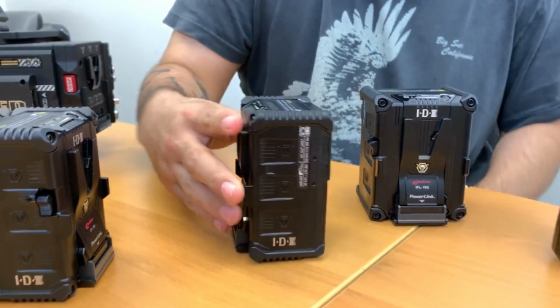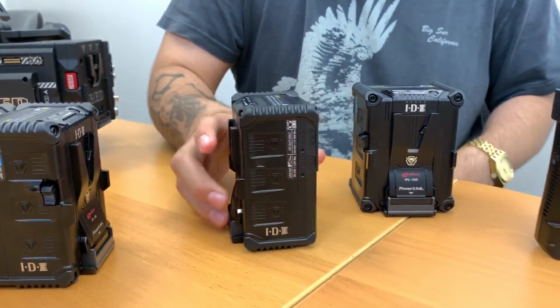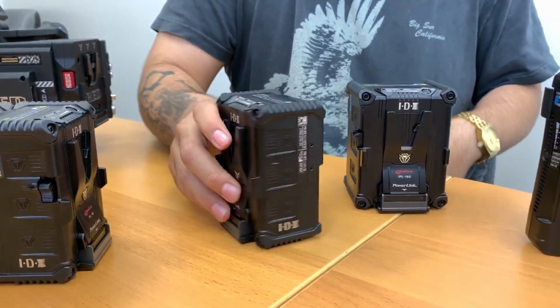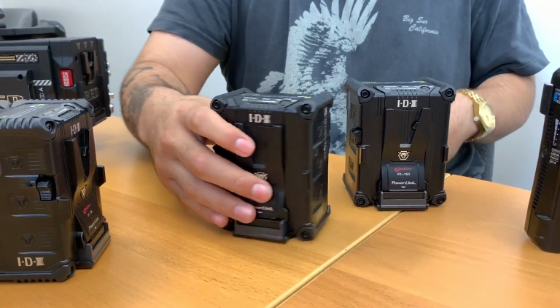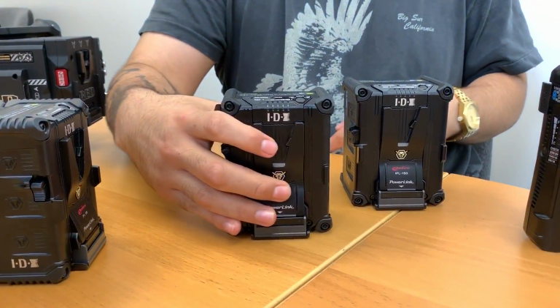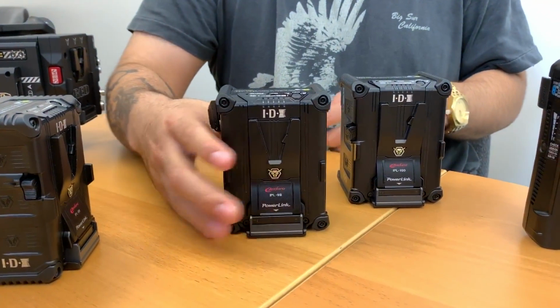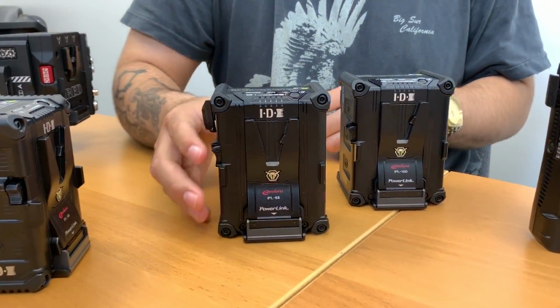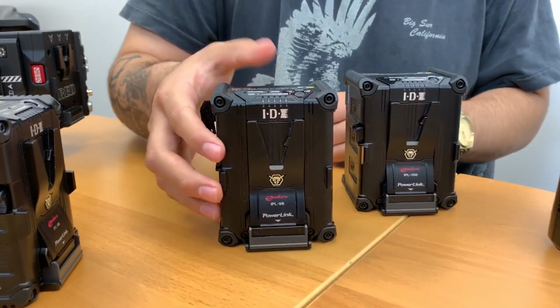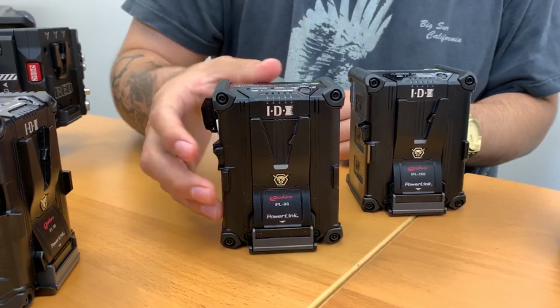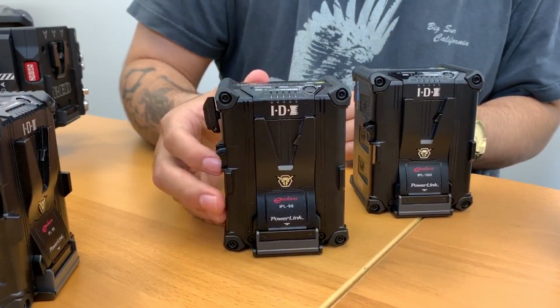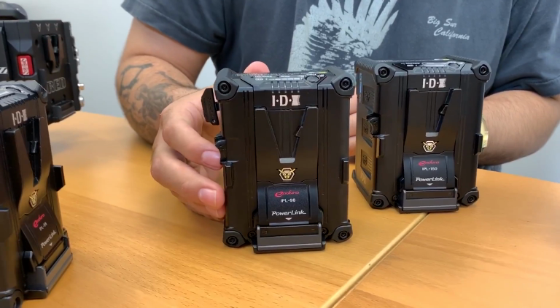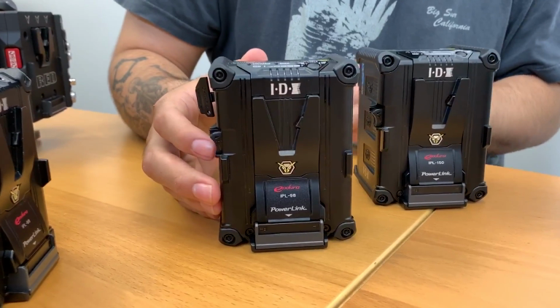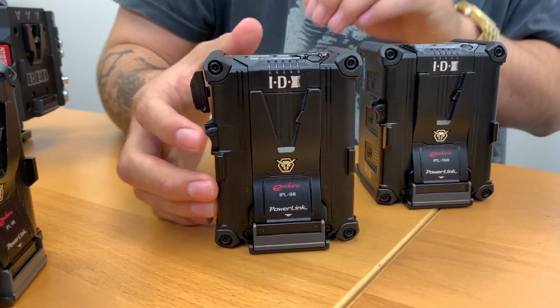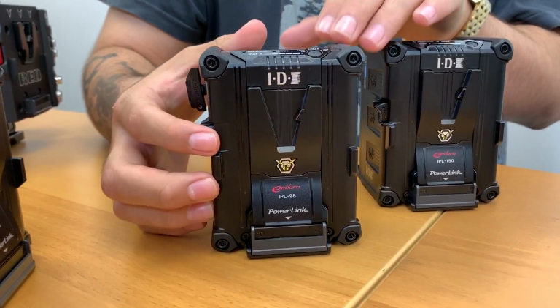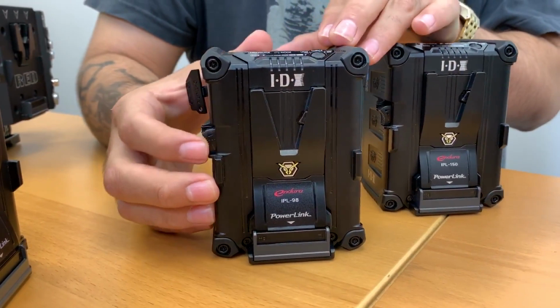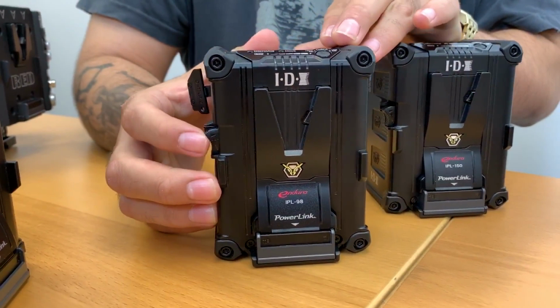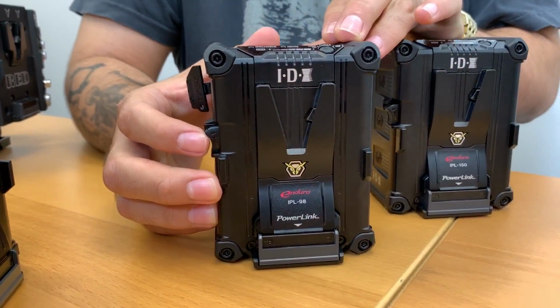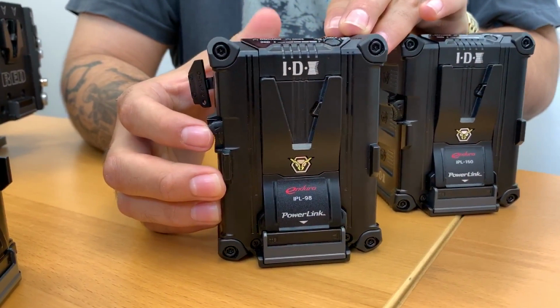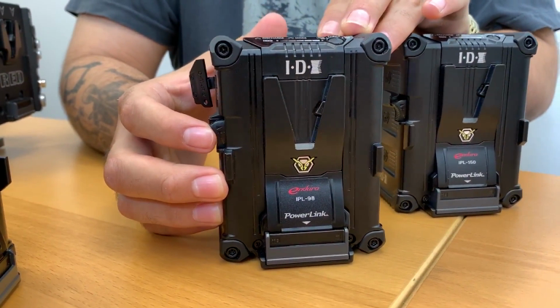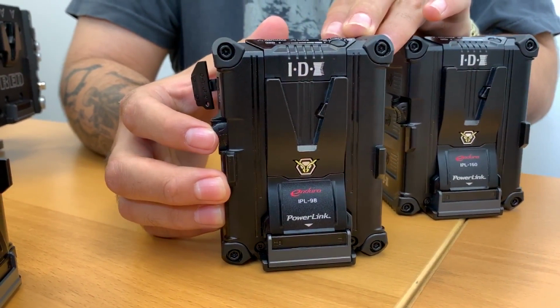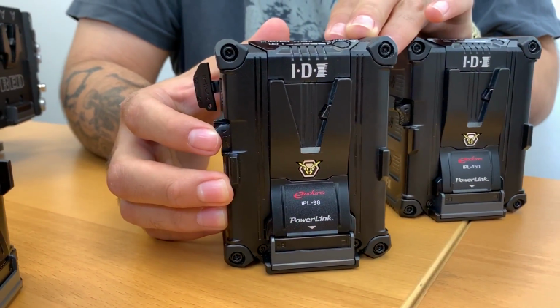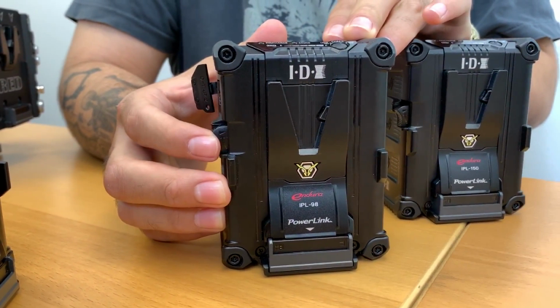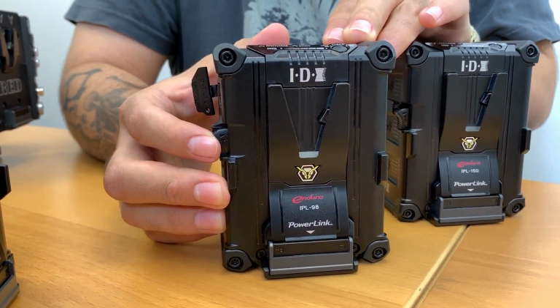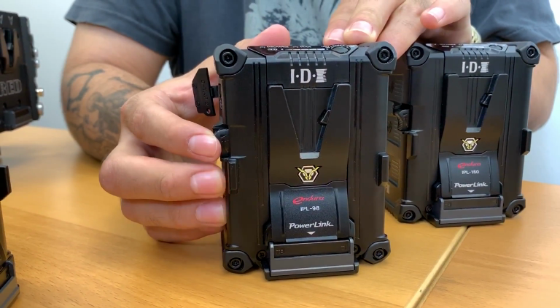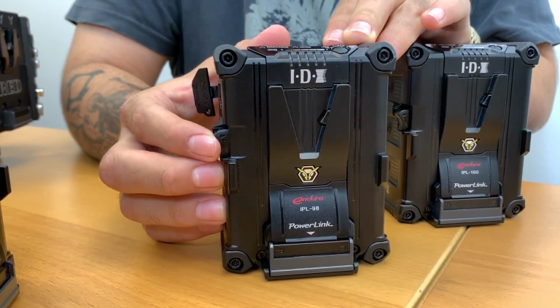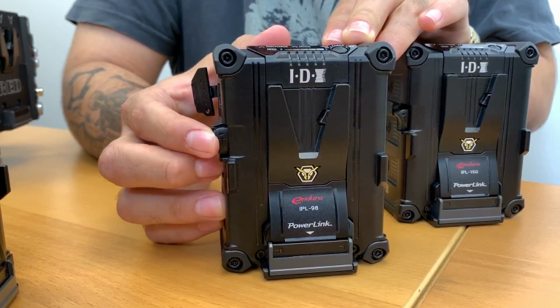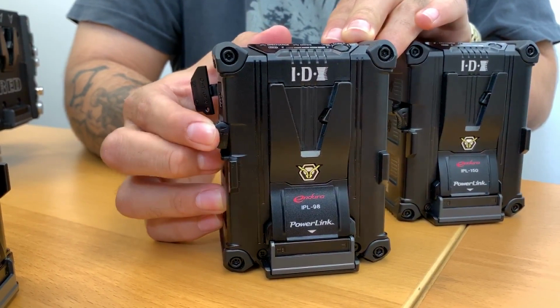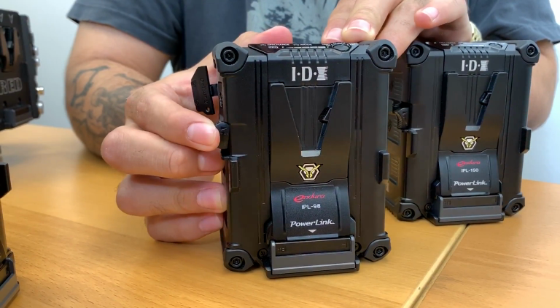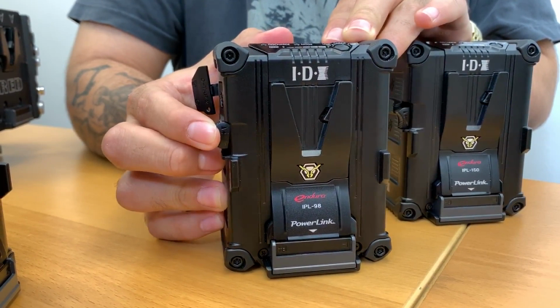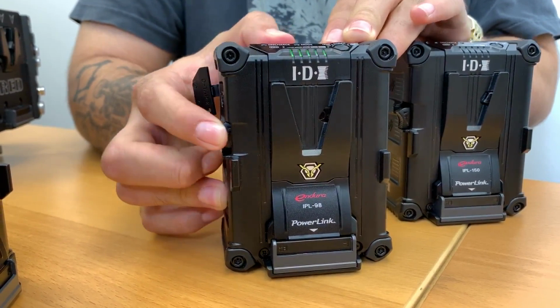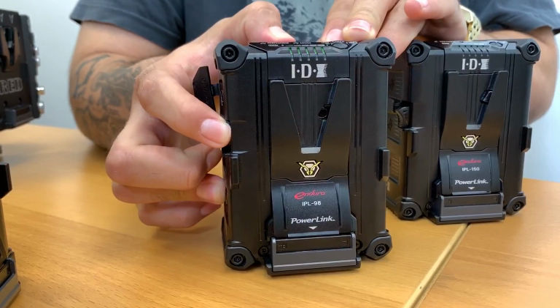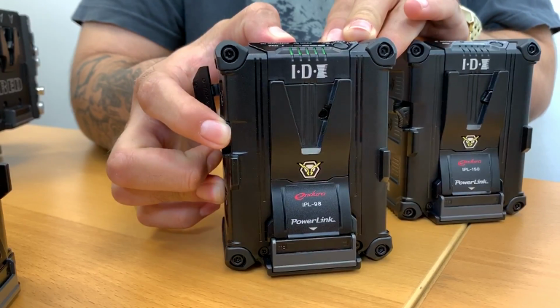For safety reasons, we have a two-step locking mechanism. Rather than simply pushing the button, you have to first lift the handle and then push in.